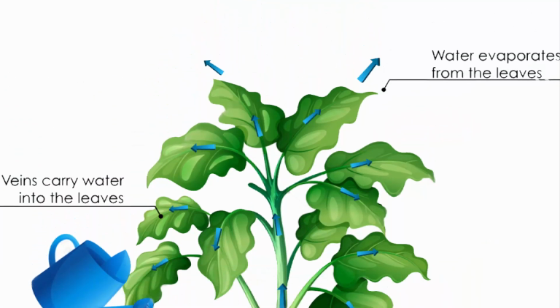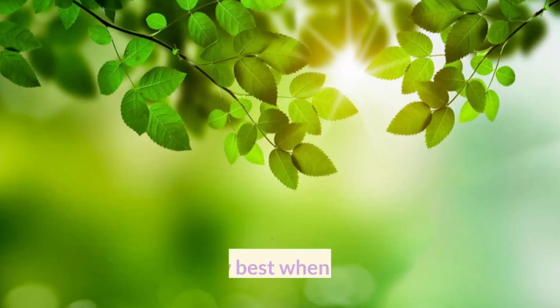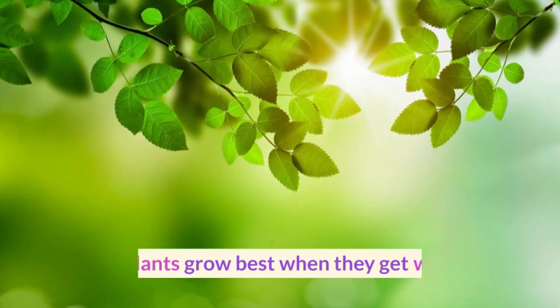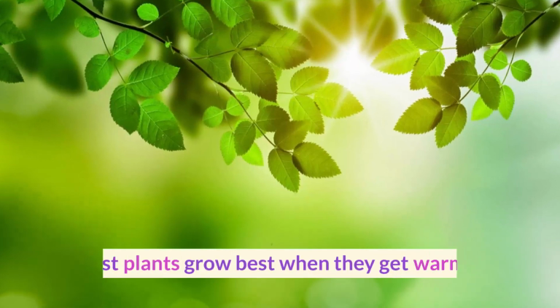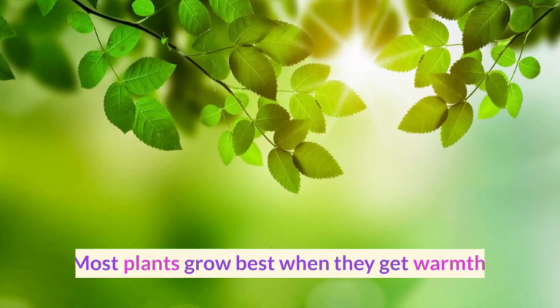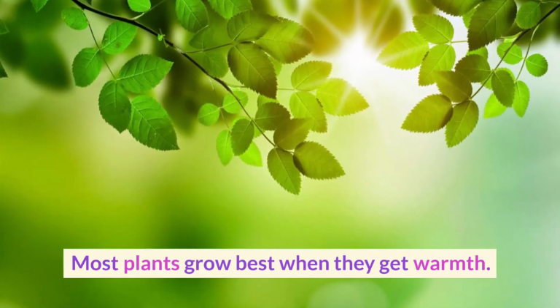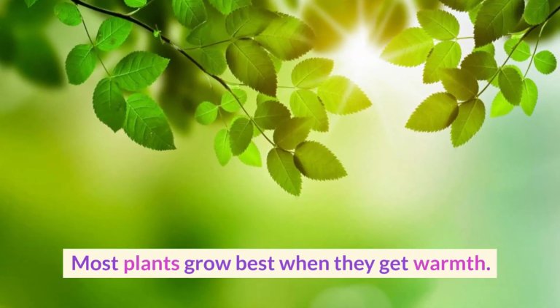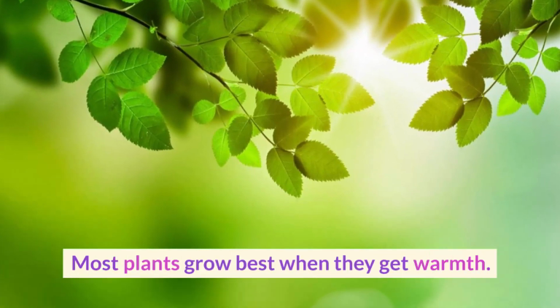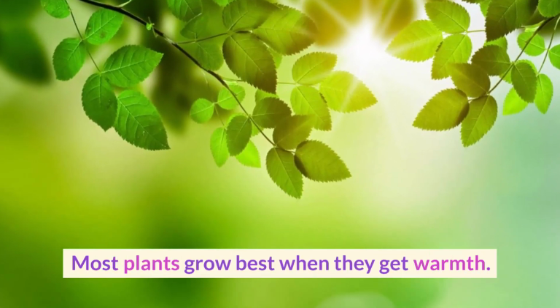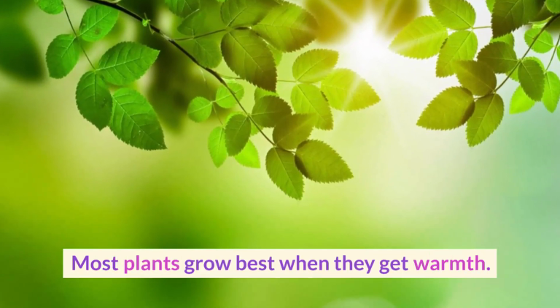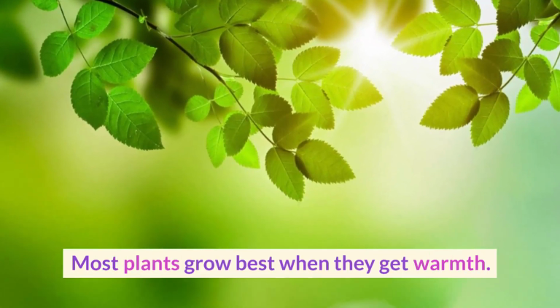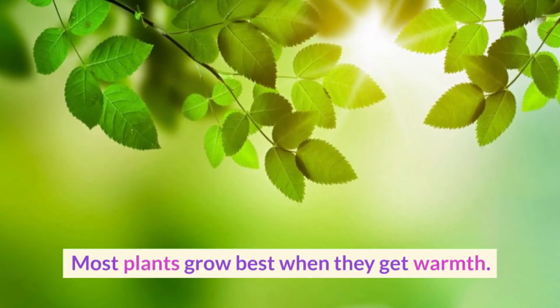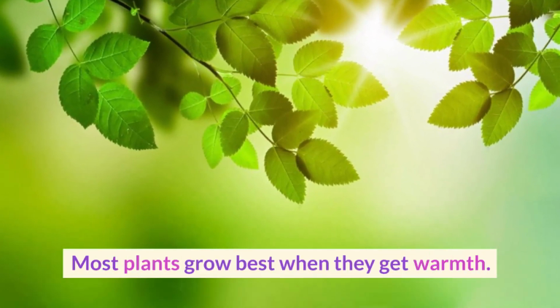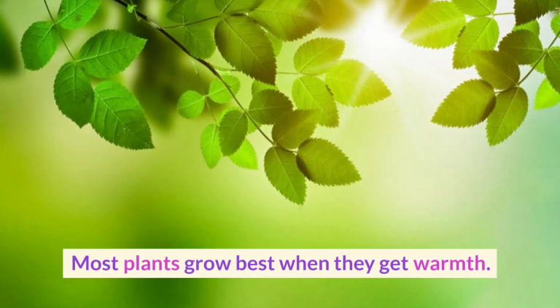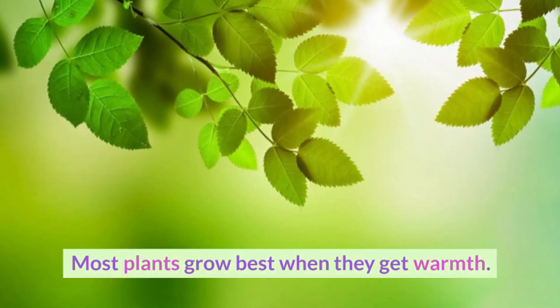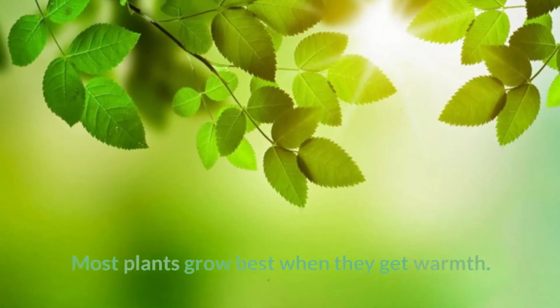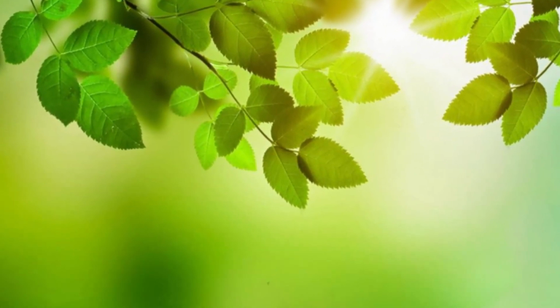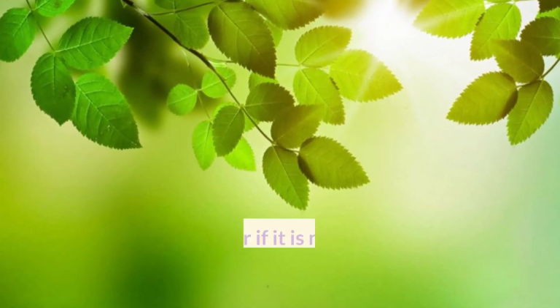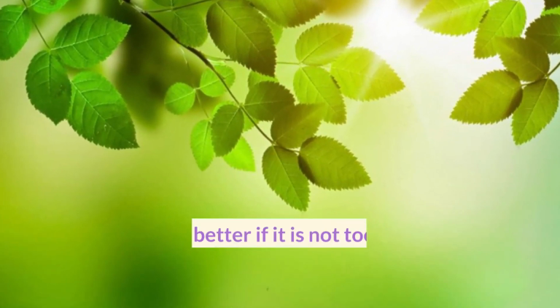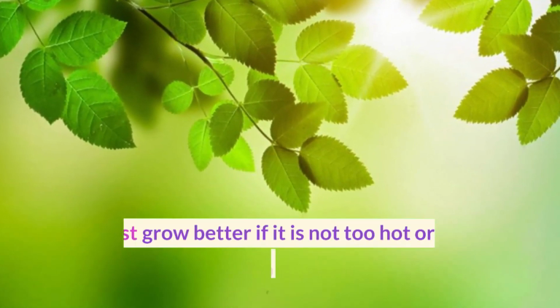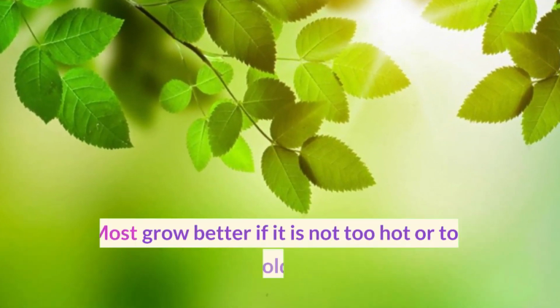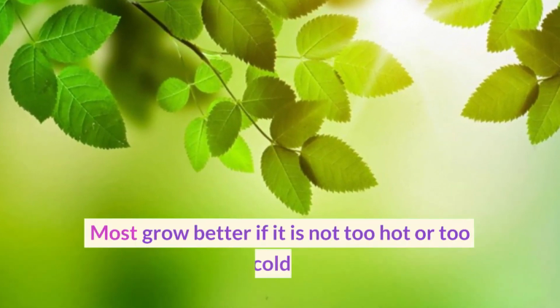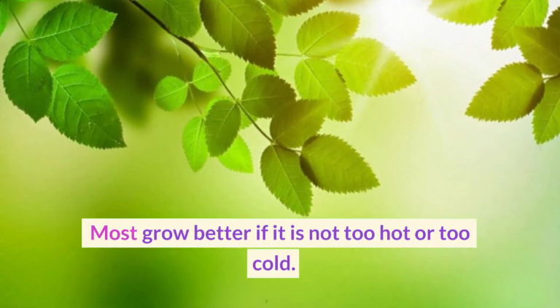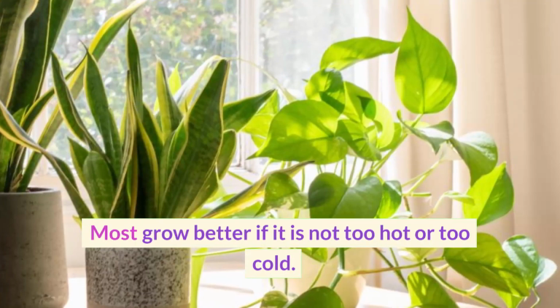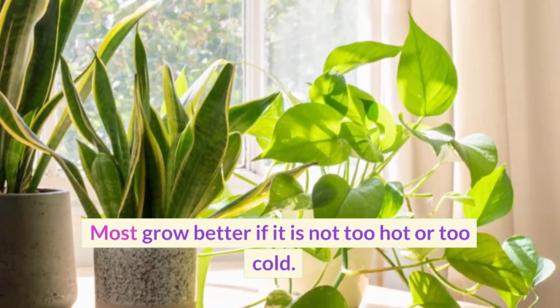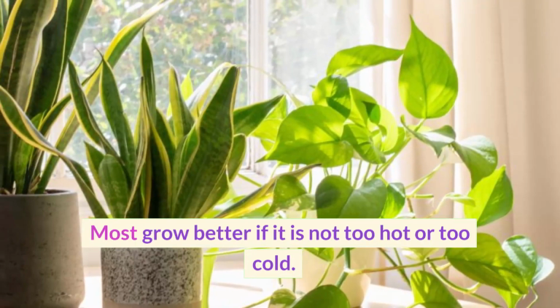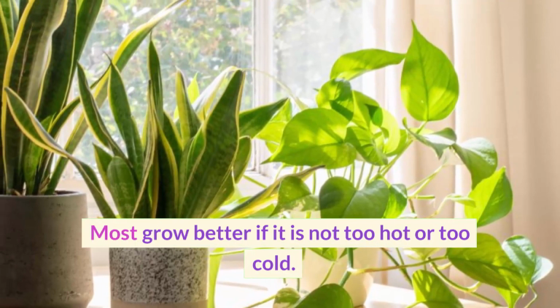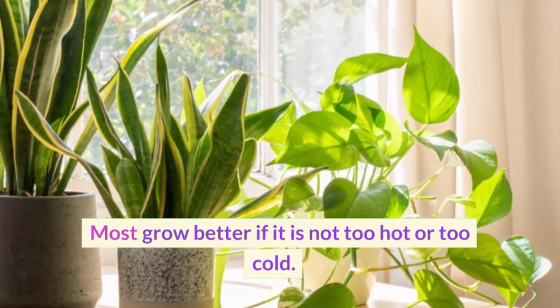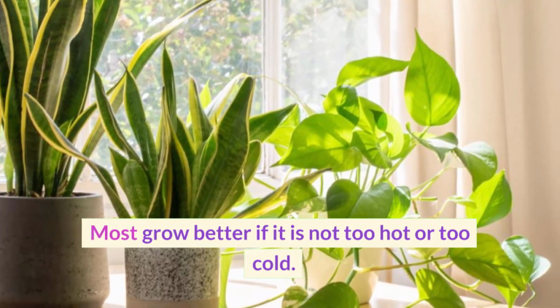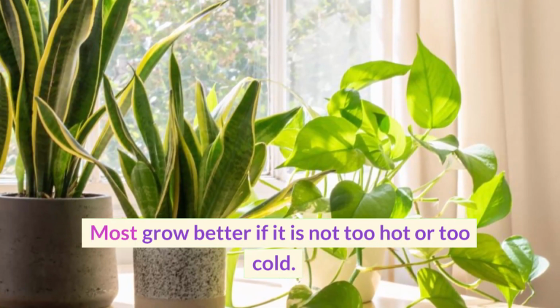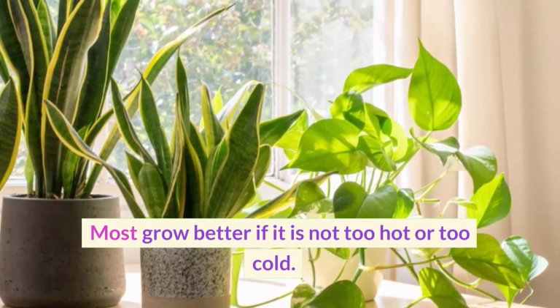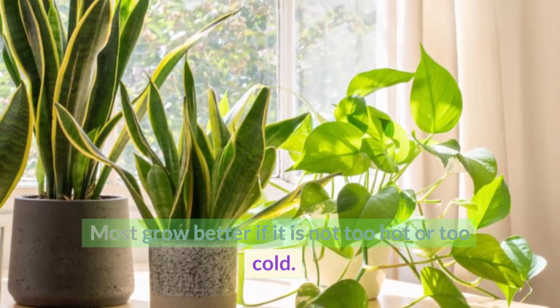Most plants grow best when they get warmth. Most grow better if it is not too hot or too cold.